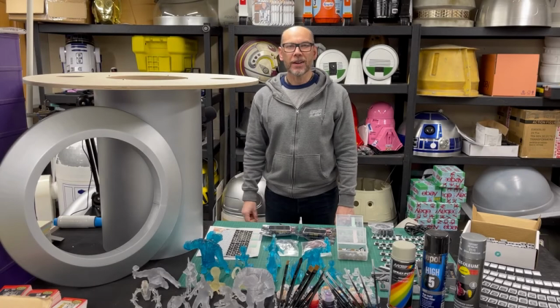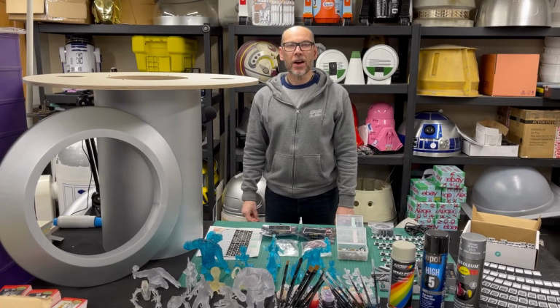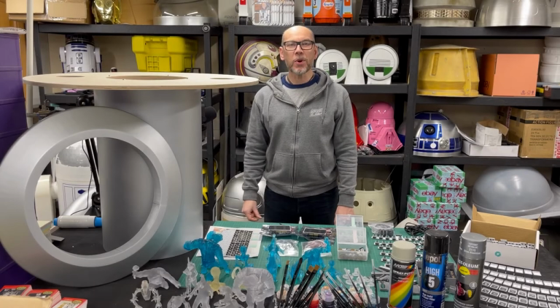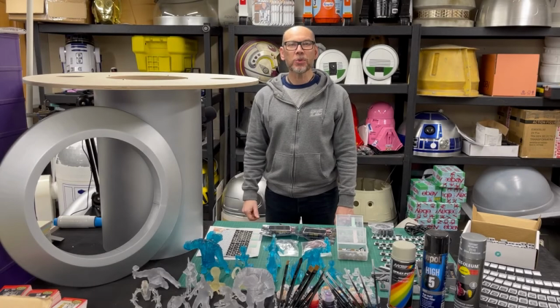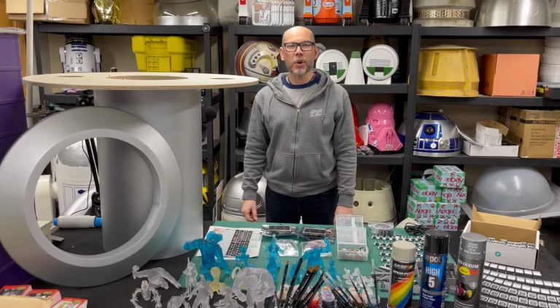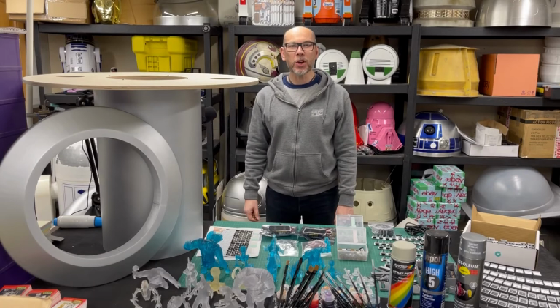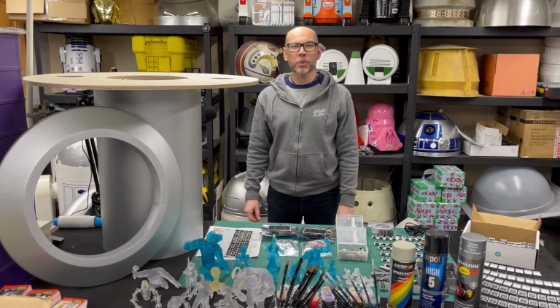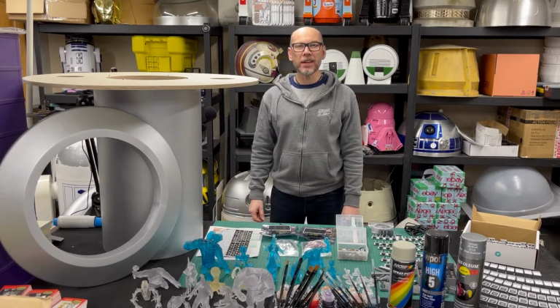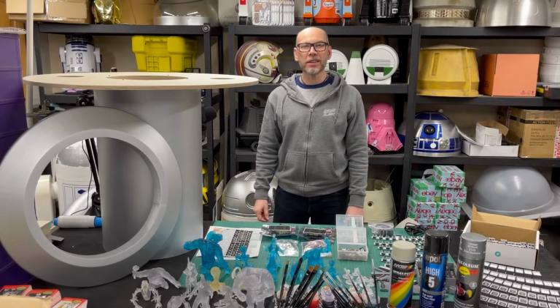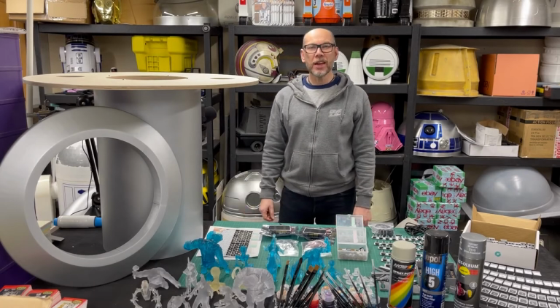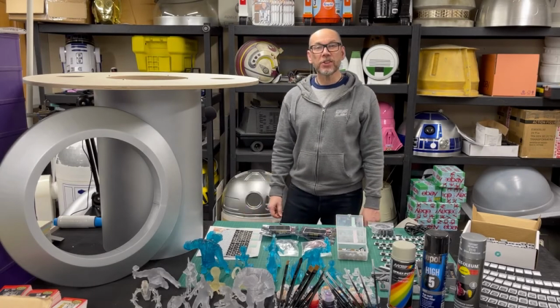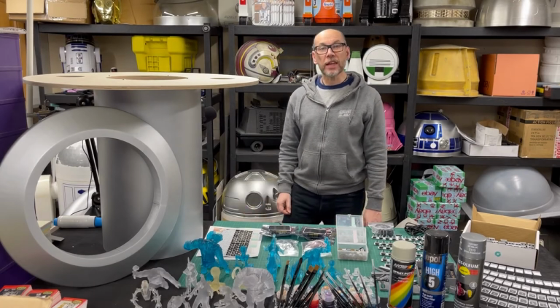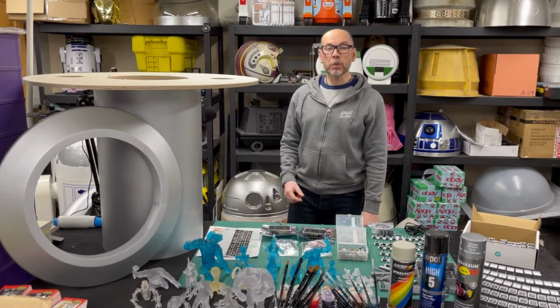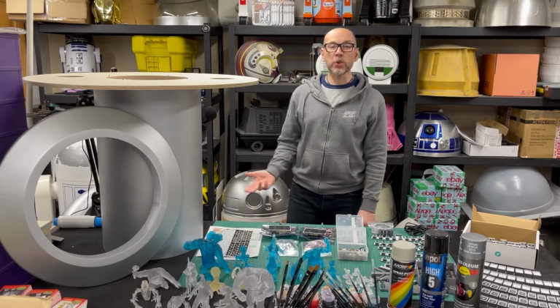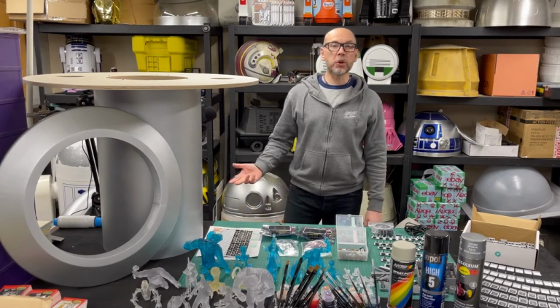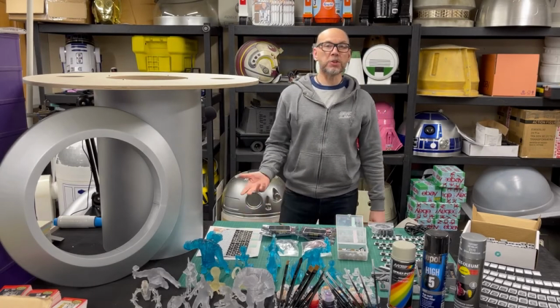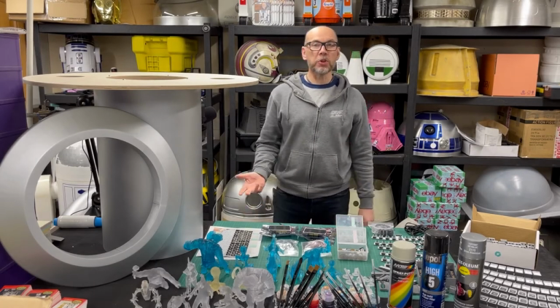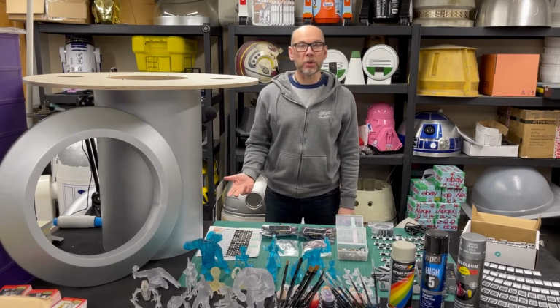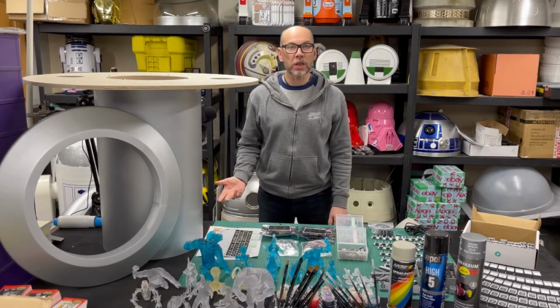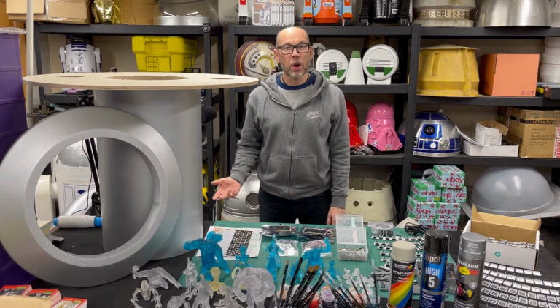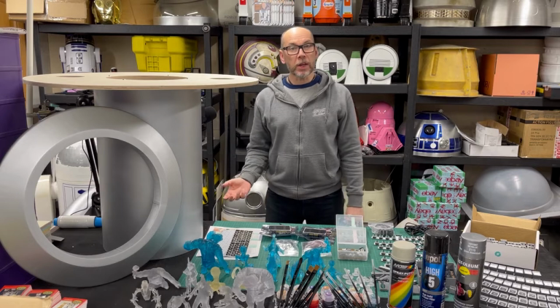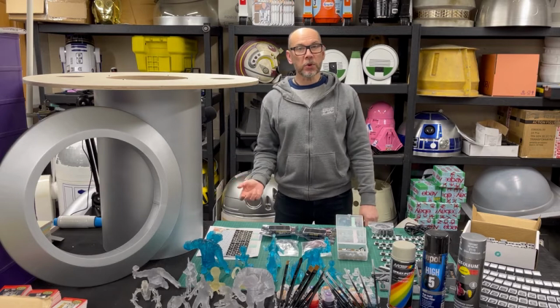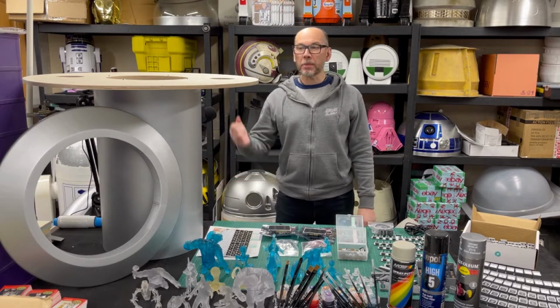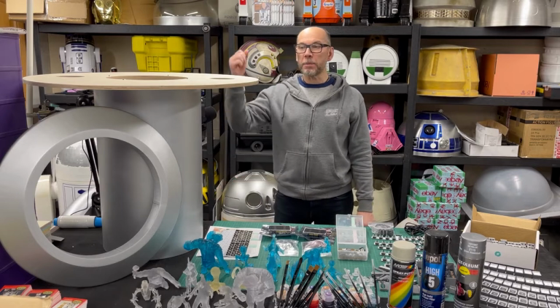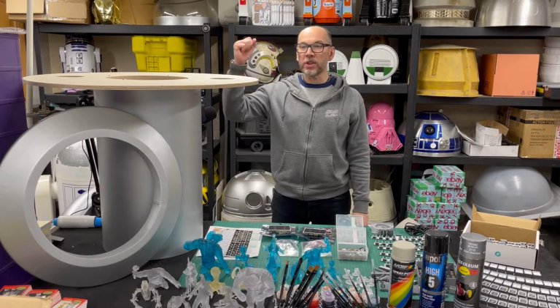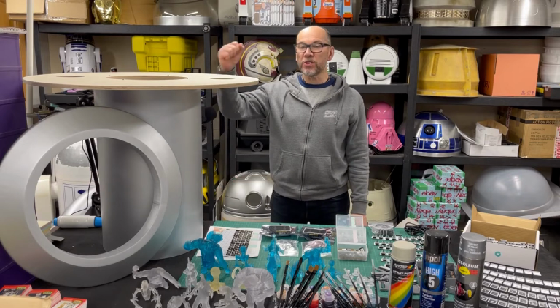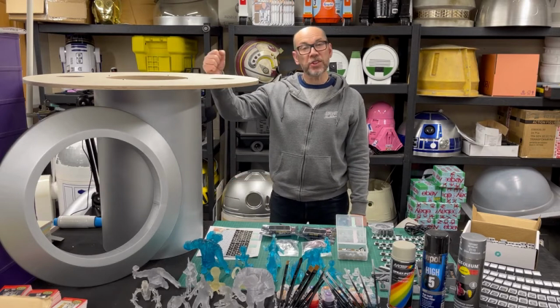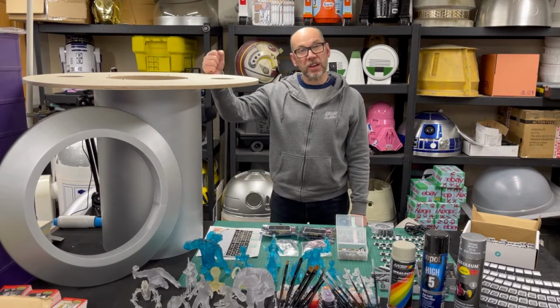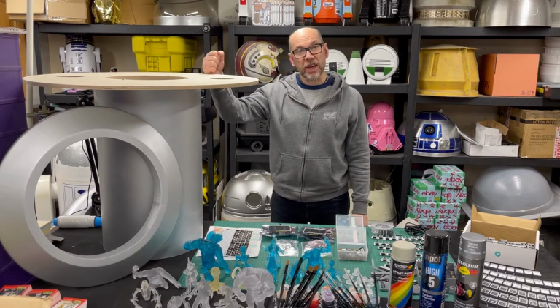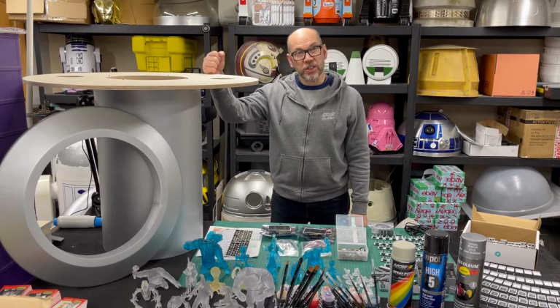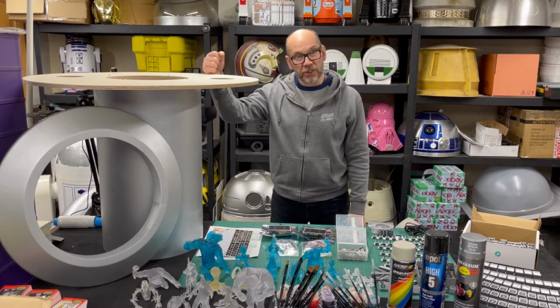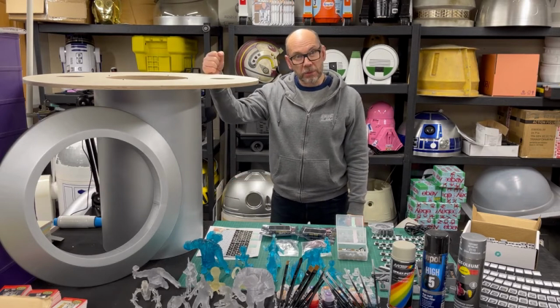Hi, welcome to my workshop again. Today, we're not talking about droid building. We're going to be talking about building this Dejarik chess table.